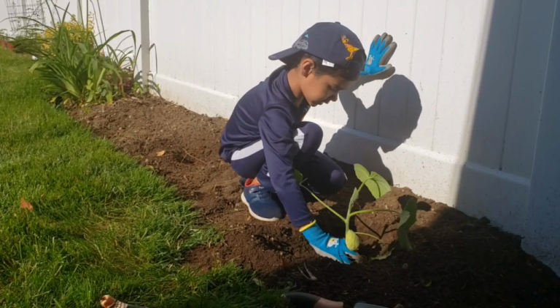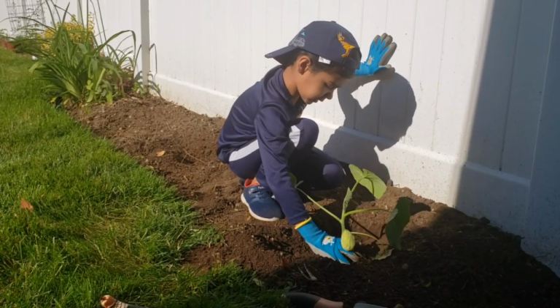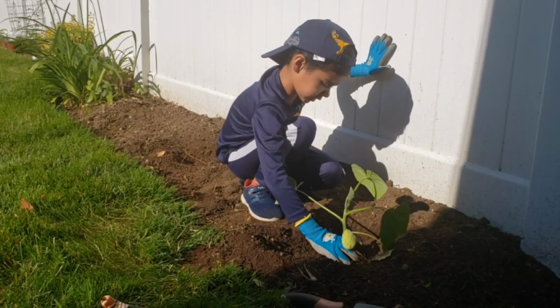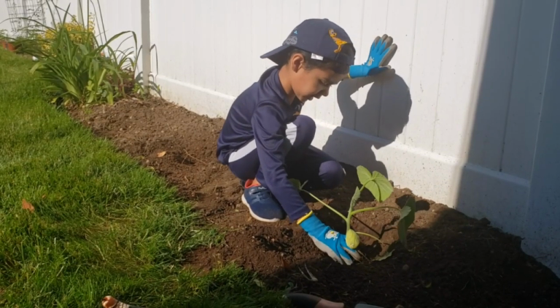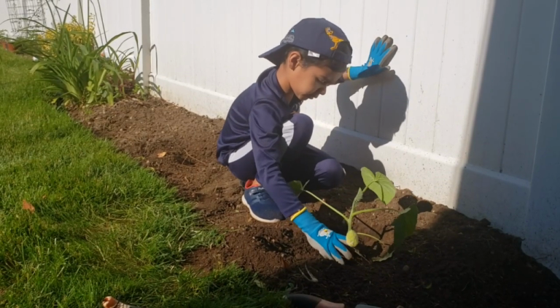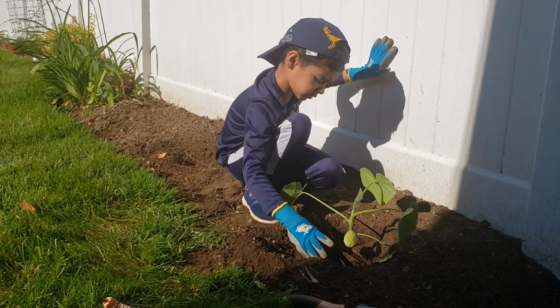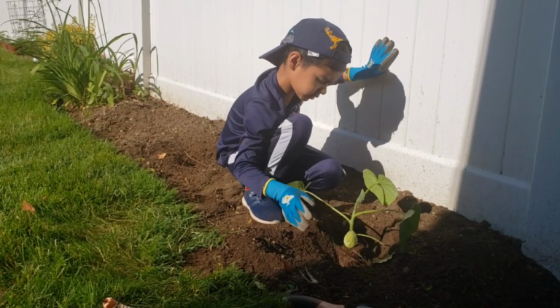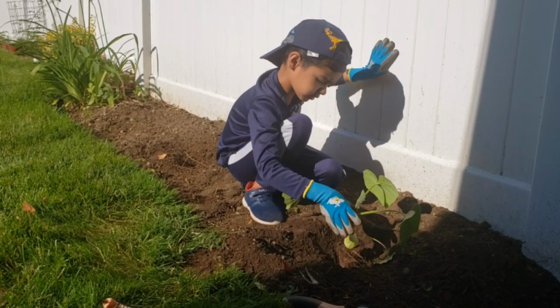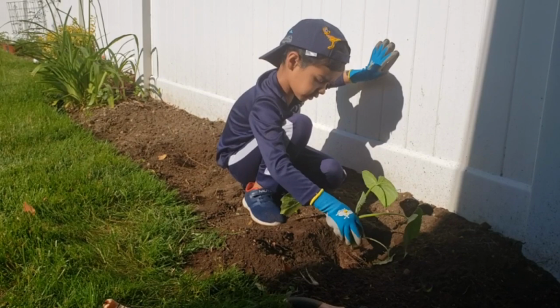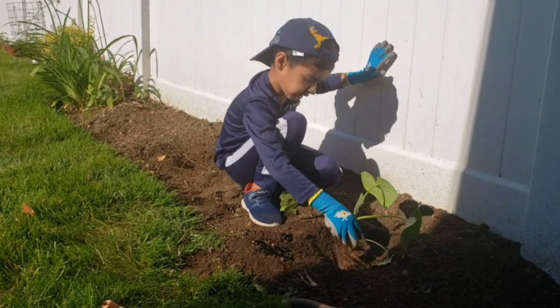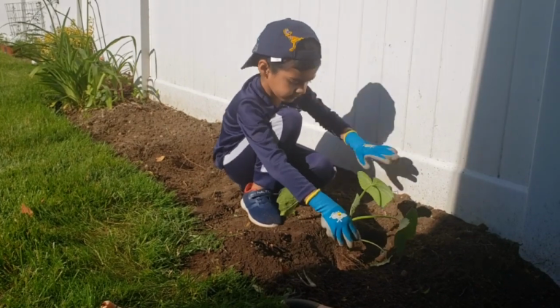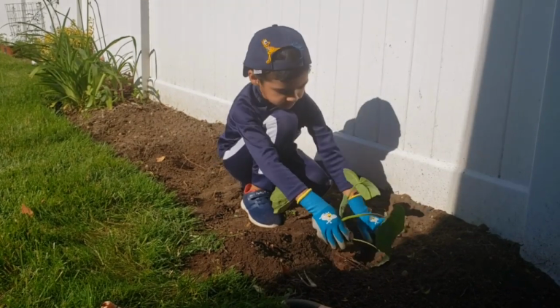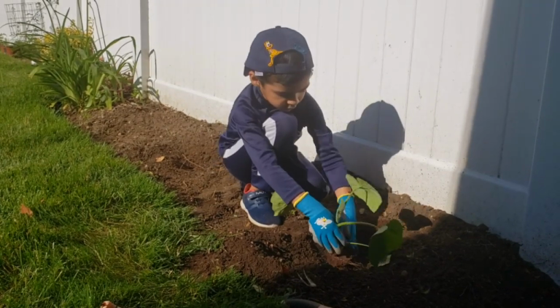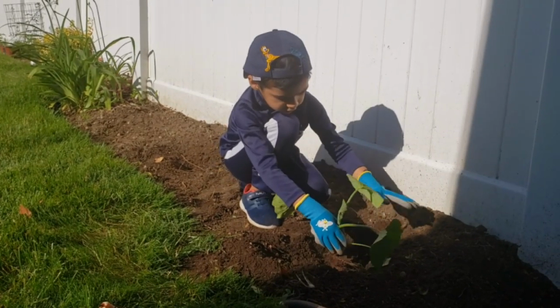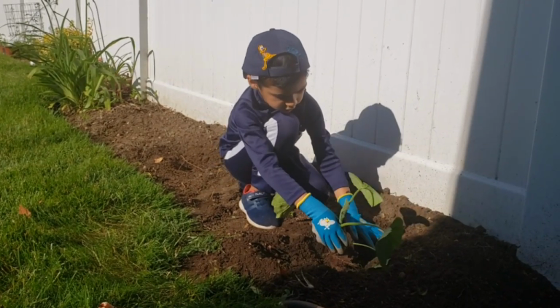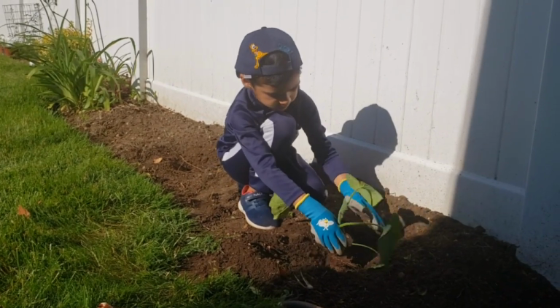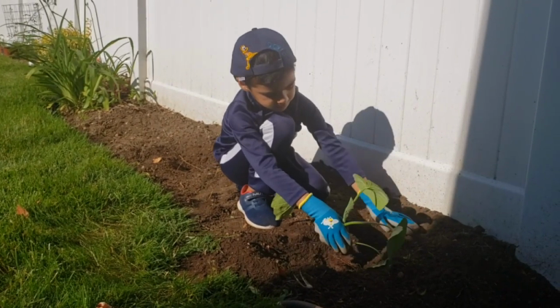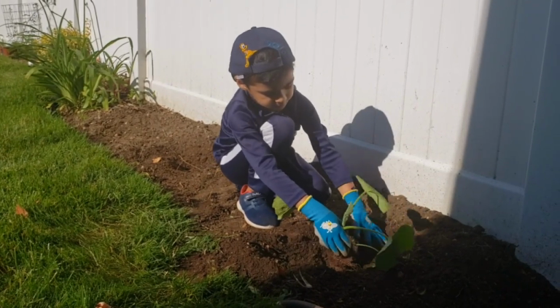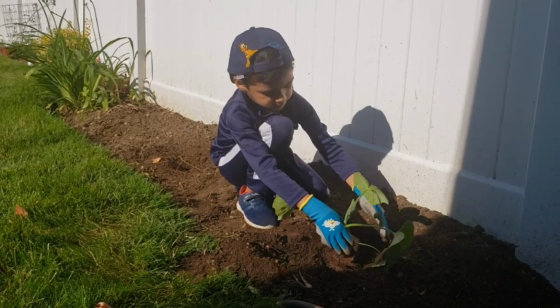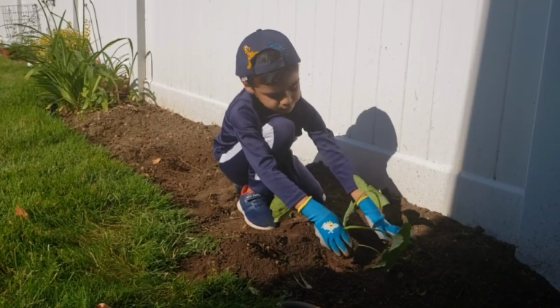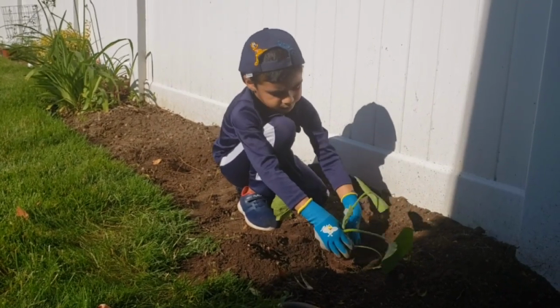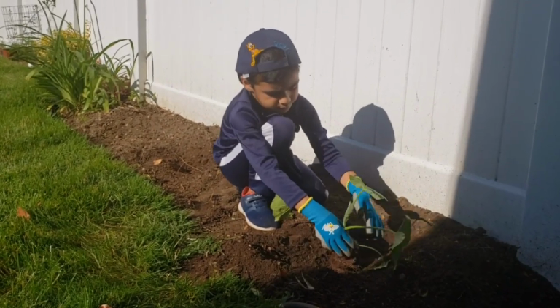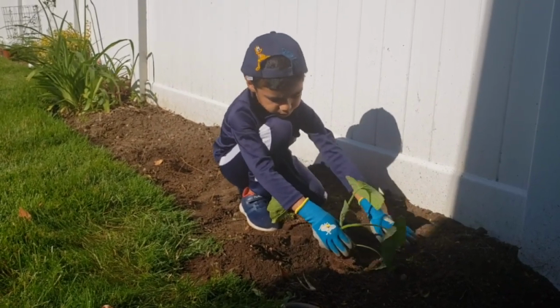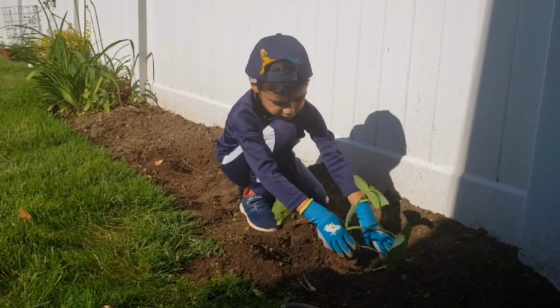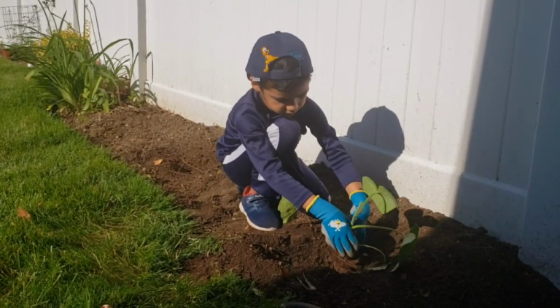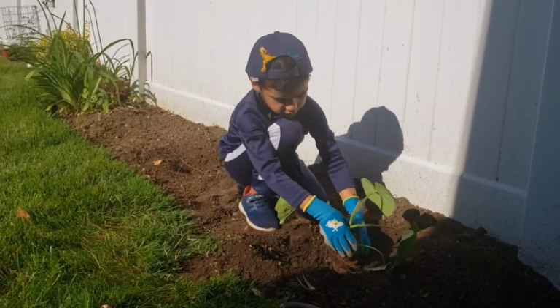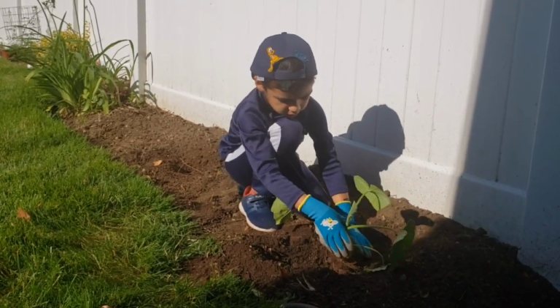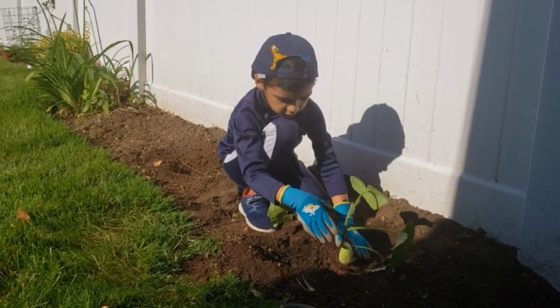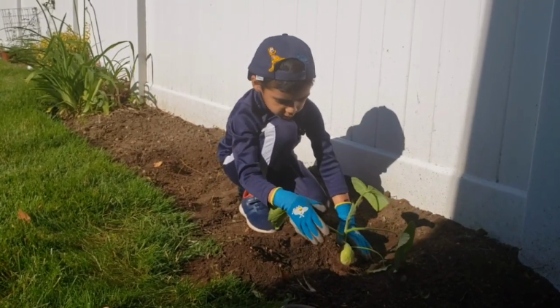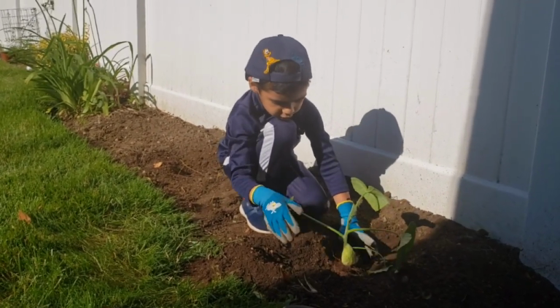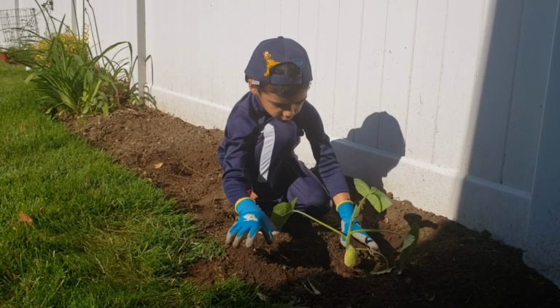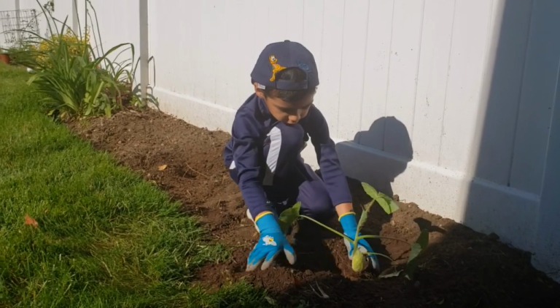Let's plant it. Hold still. And I'll cover with soil.